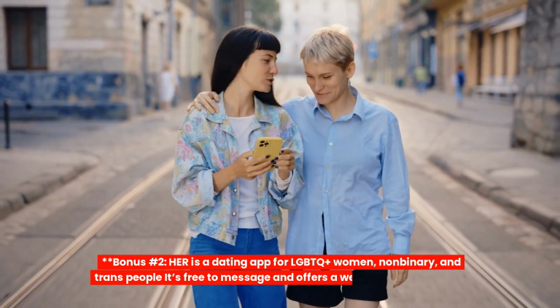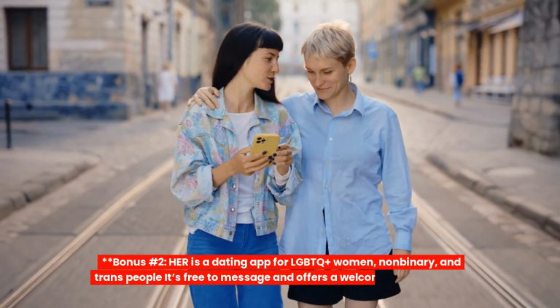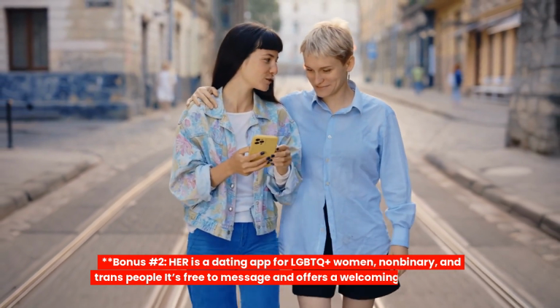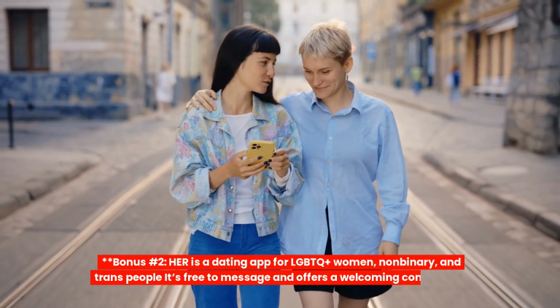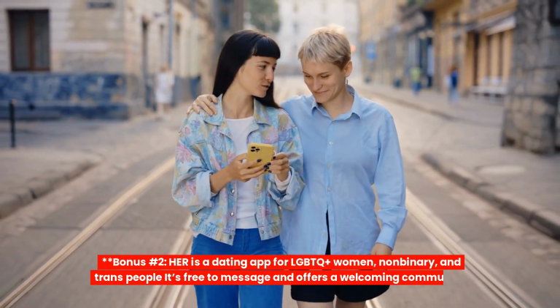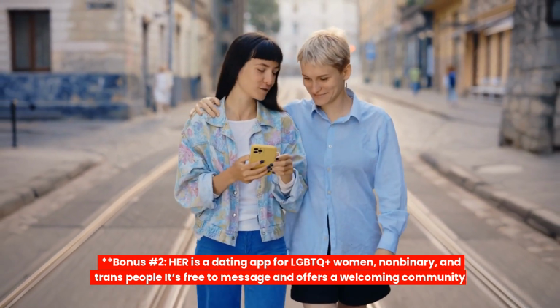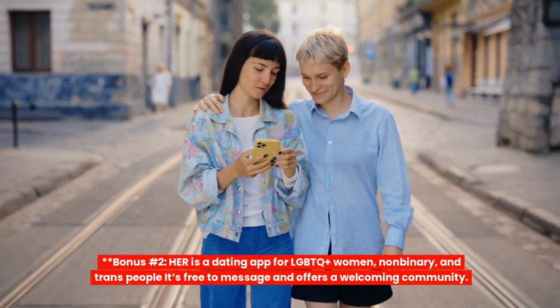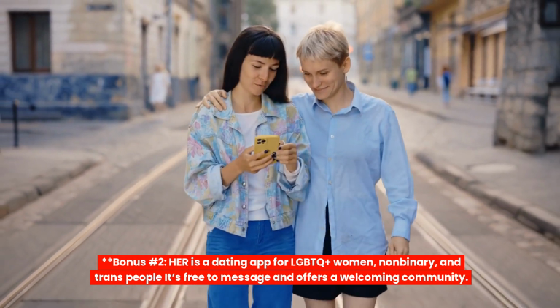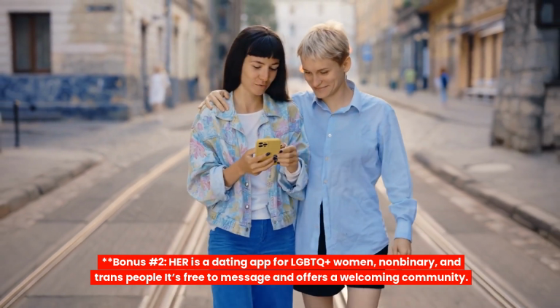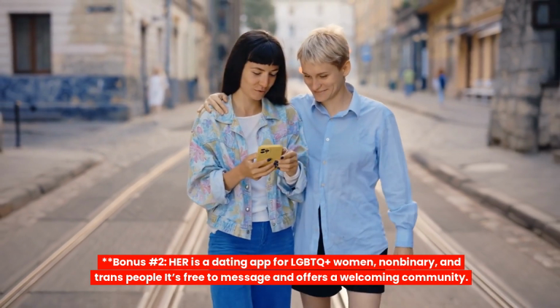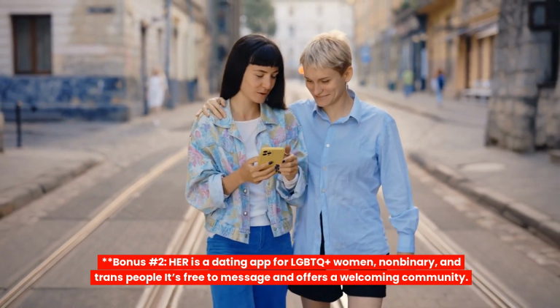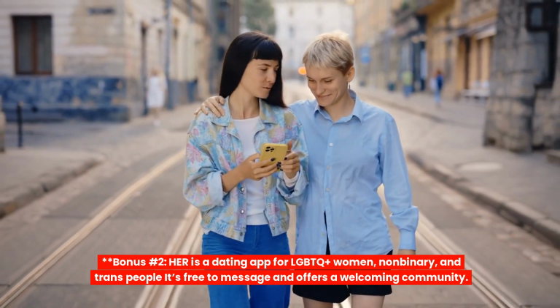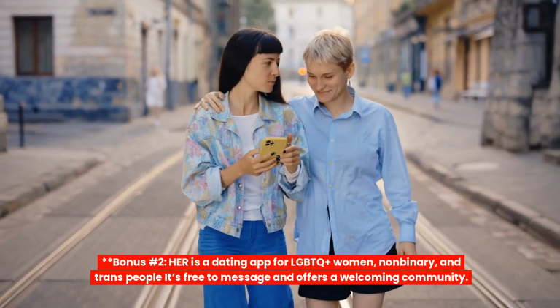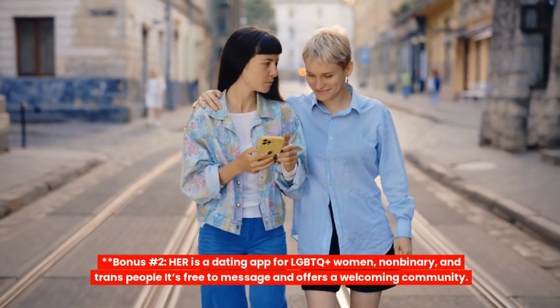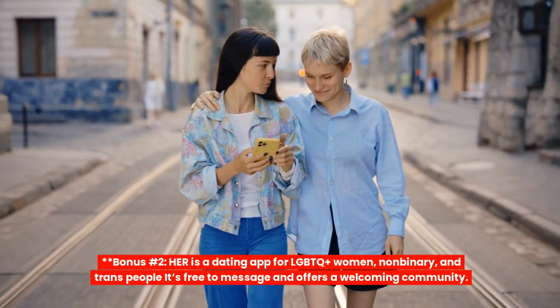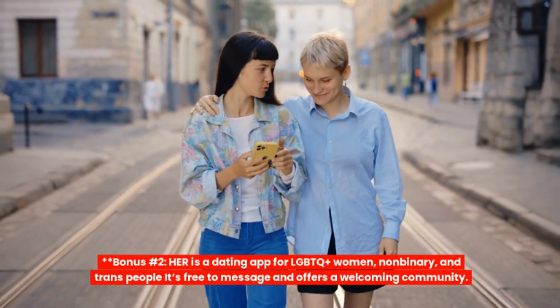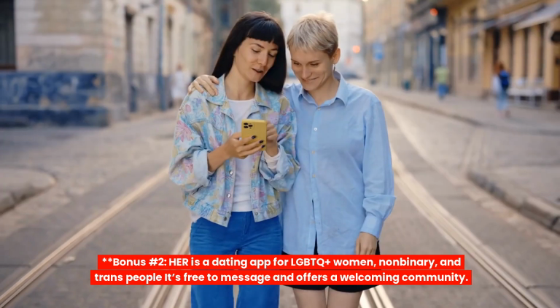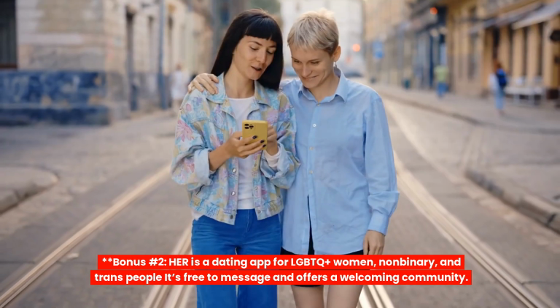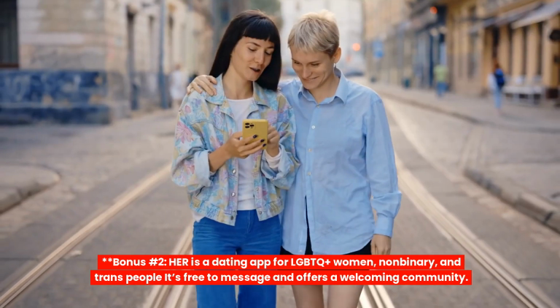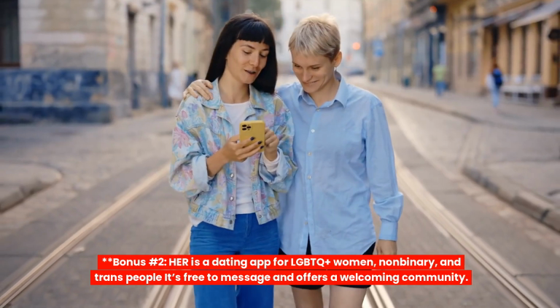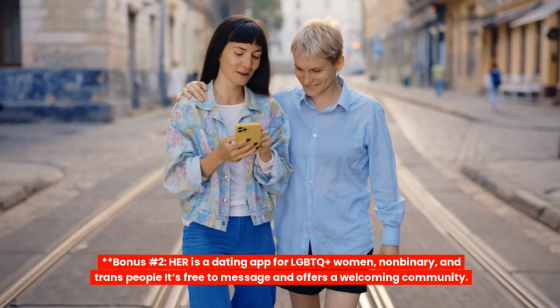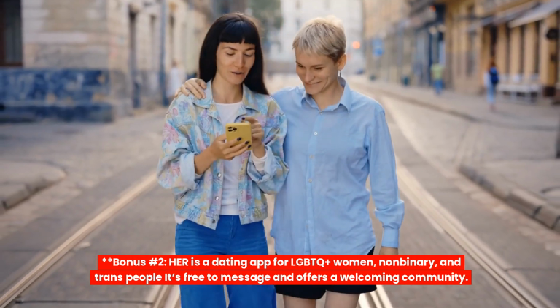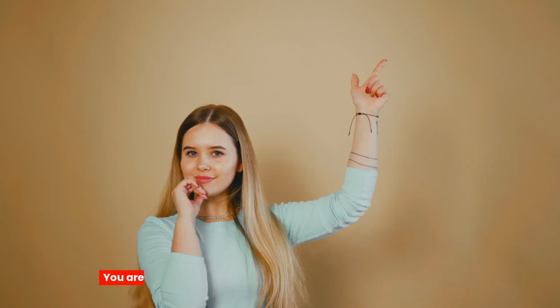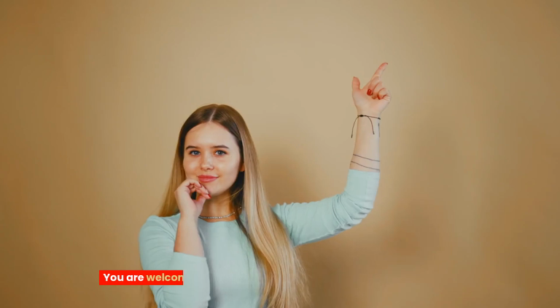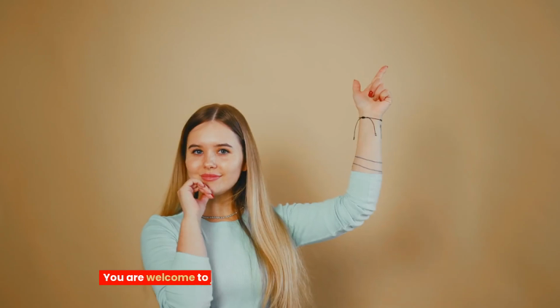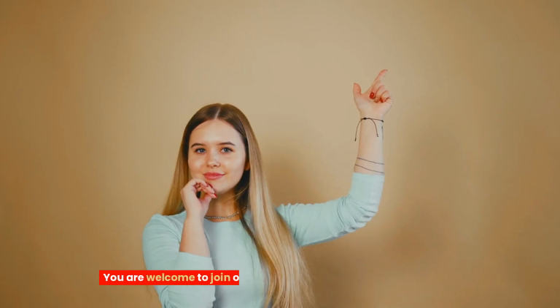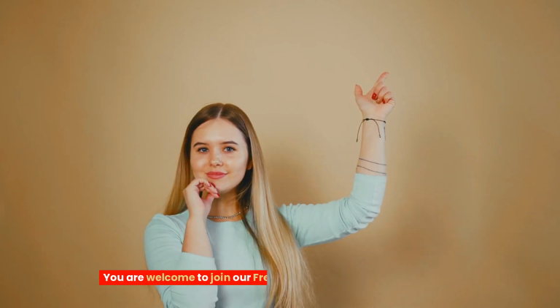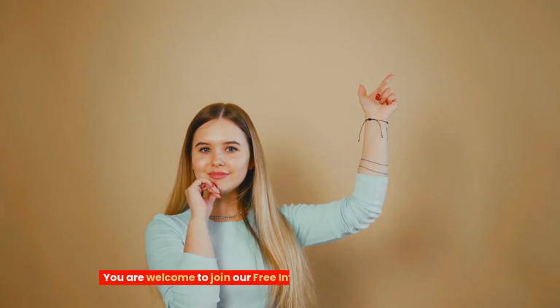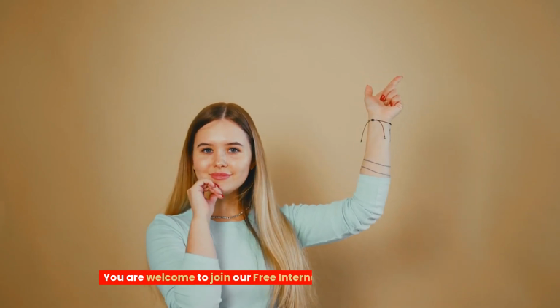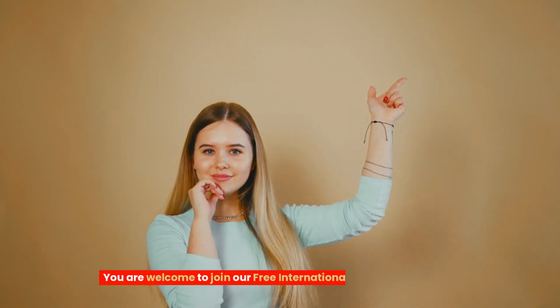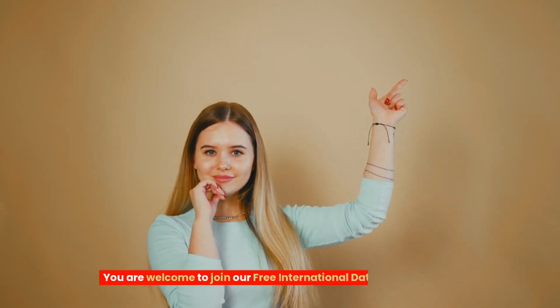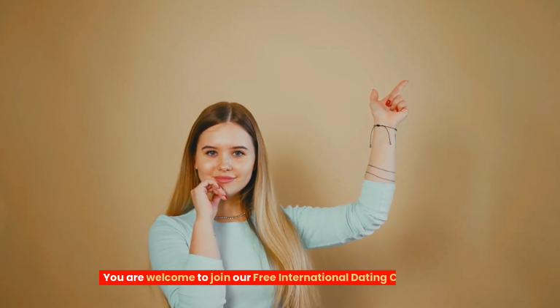Bonus number 2: HER. HER is a dating app for LGBTQ+ women, non-binary and trans people. It's free to message and offers a welcoming community.